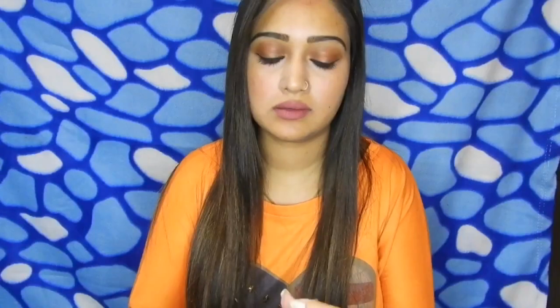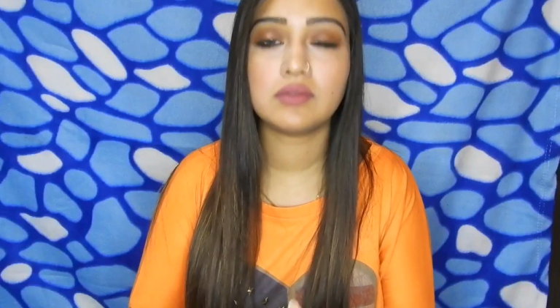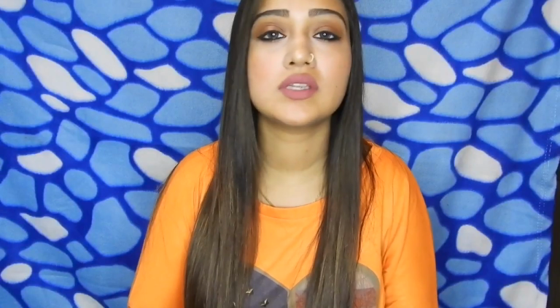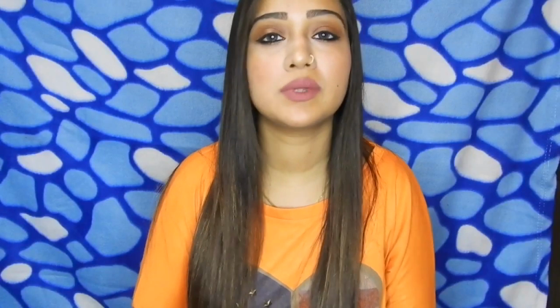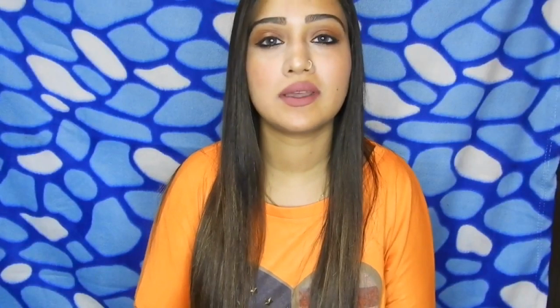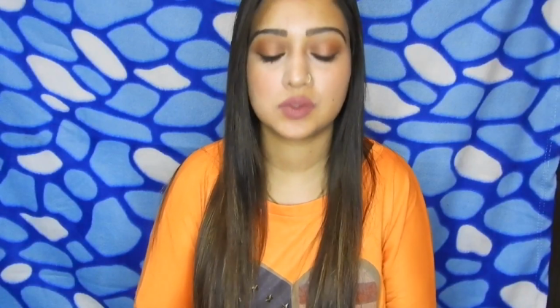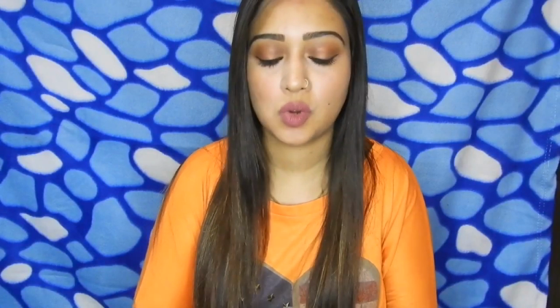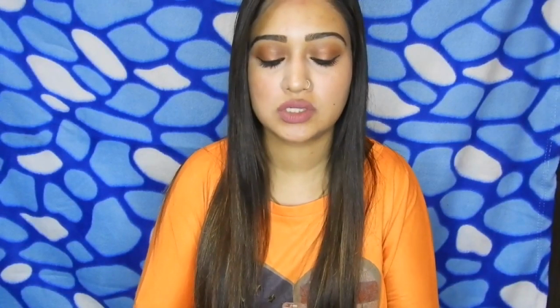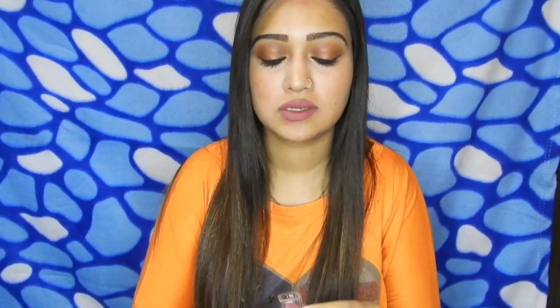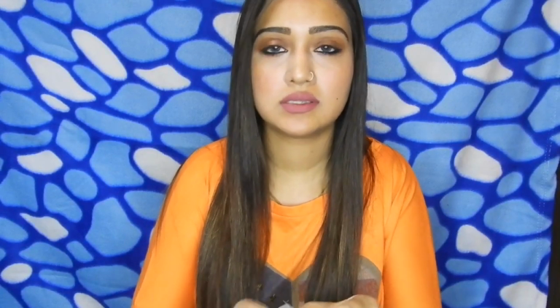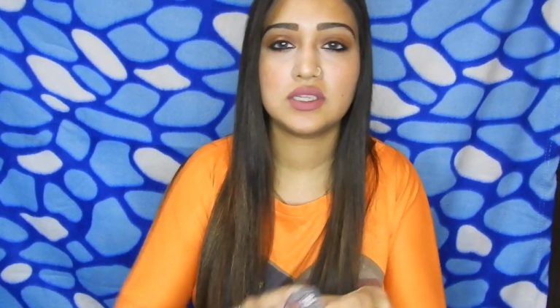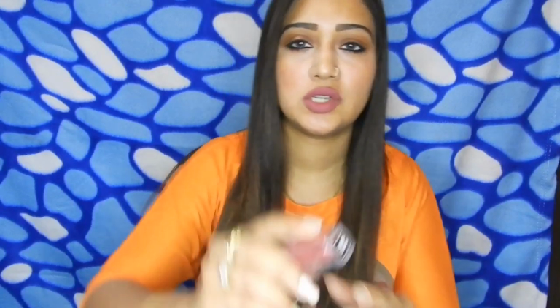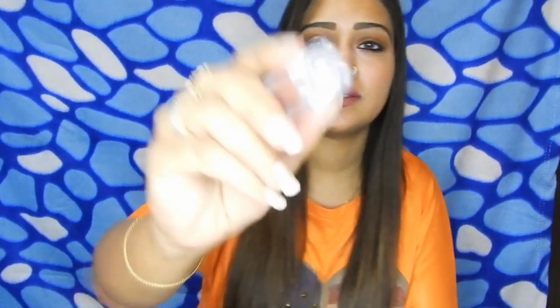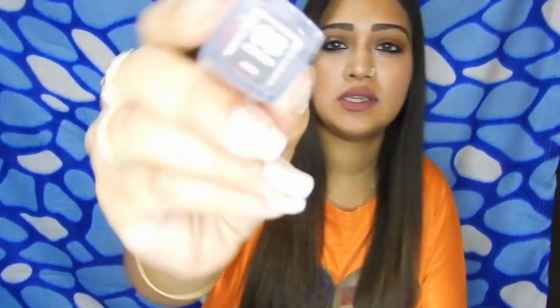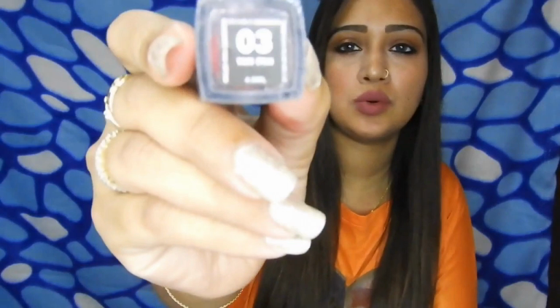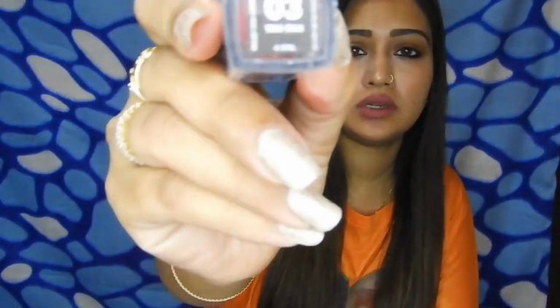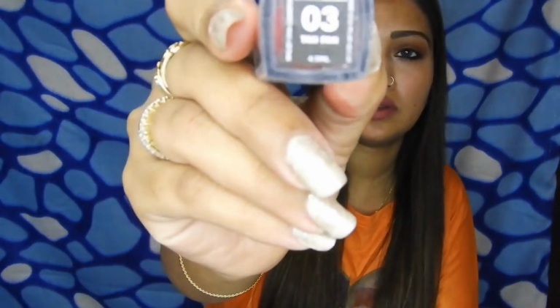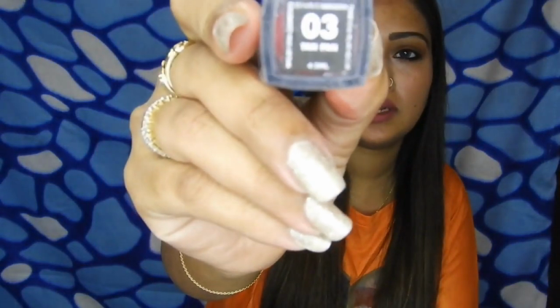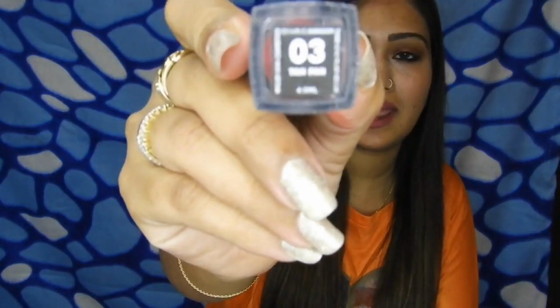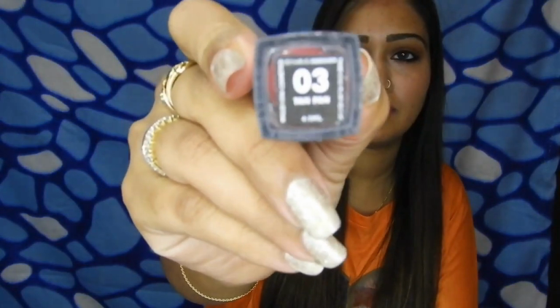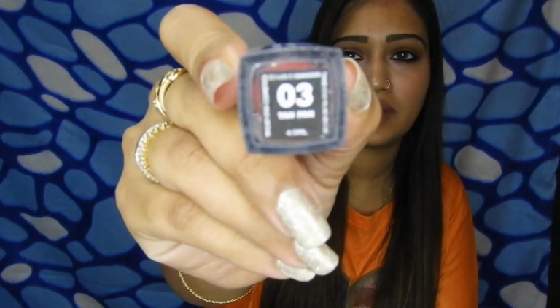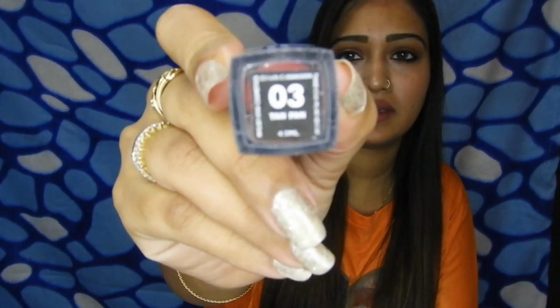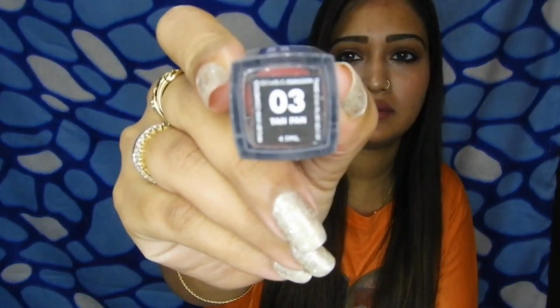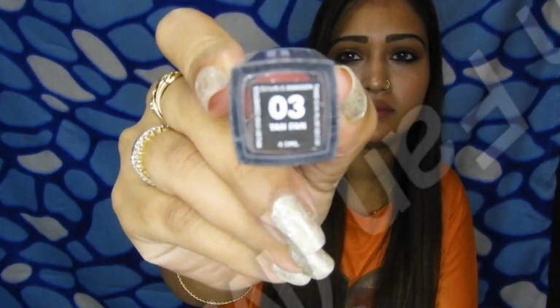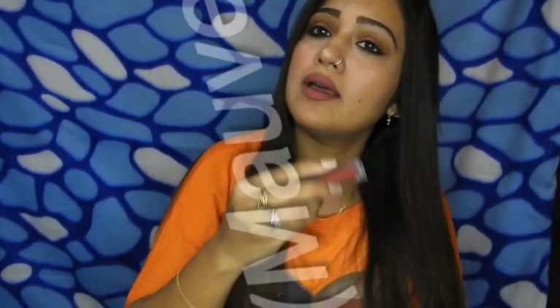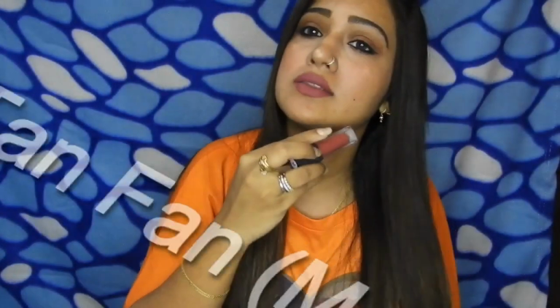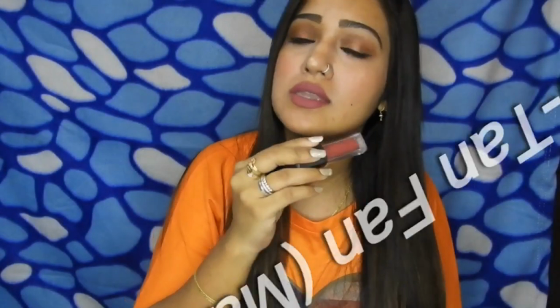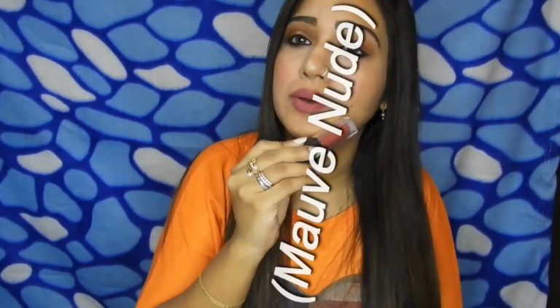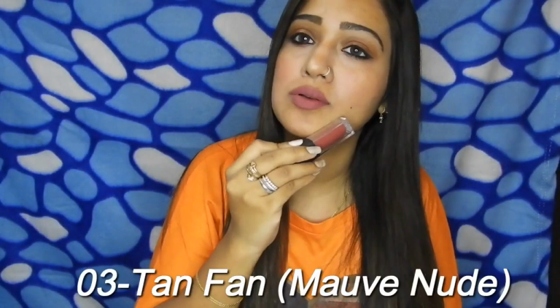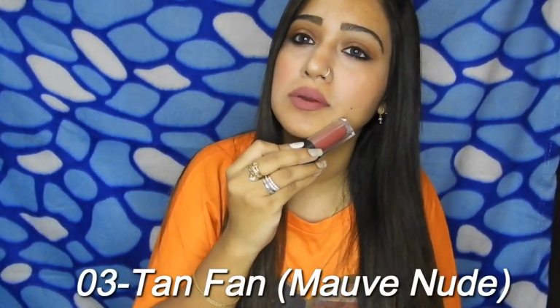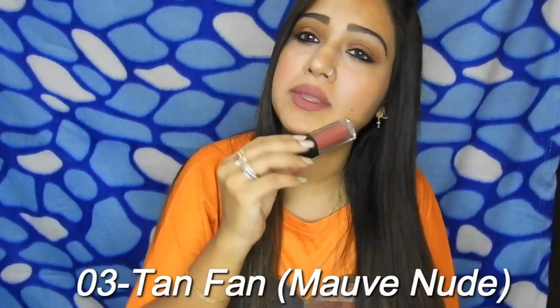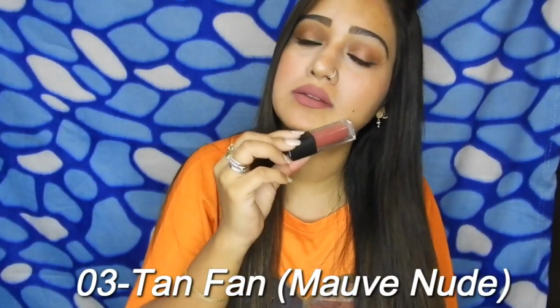The first one that I've swatched is shade 03 Tan Fan, and this is how it looks on me.